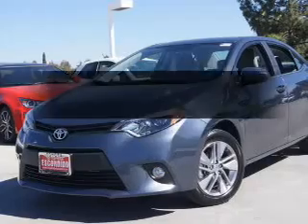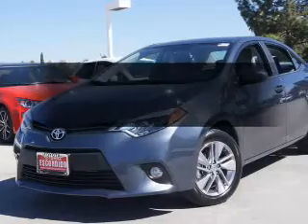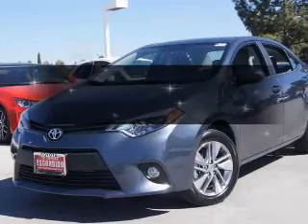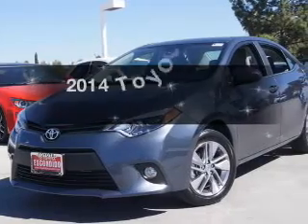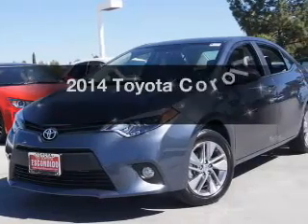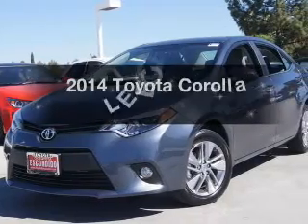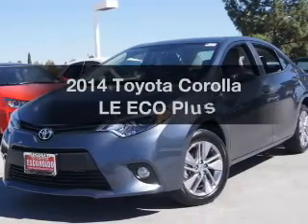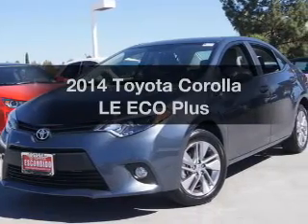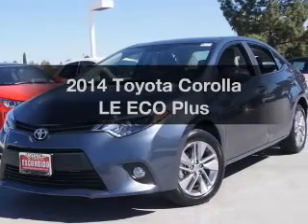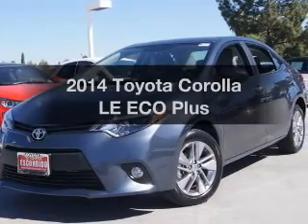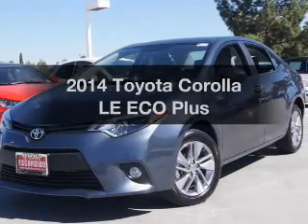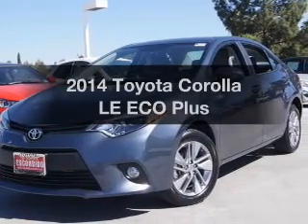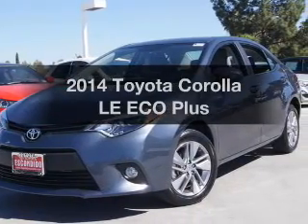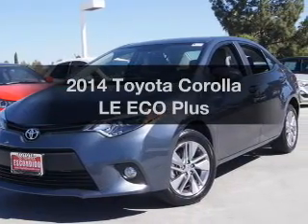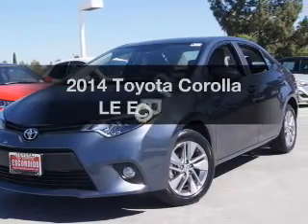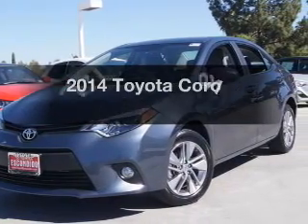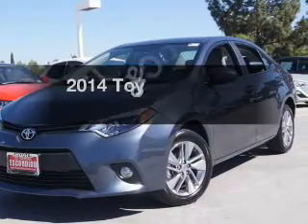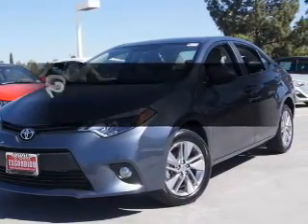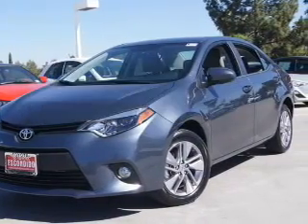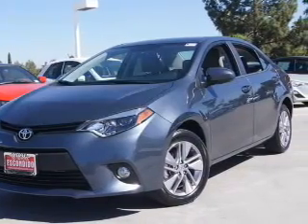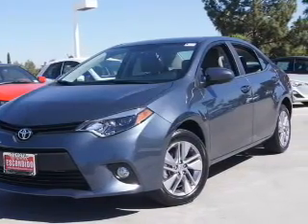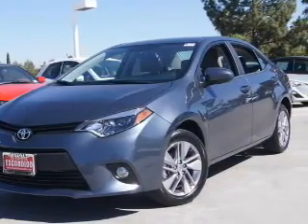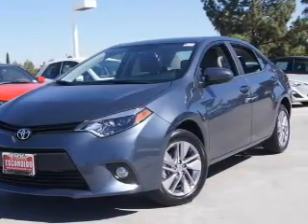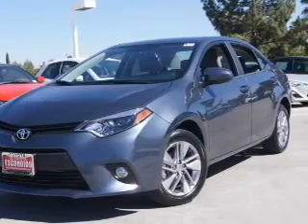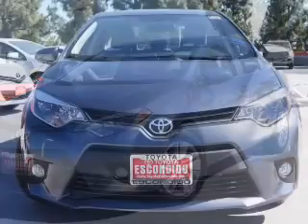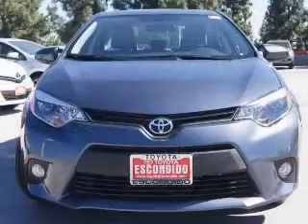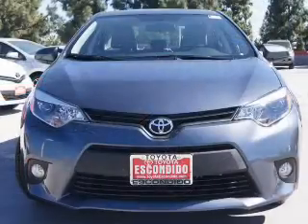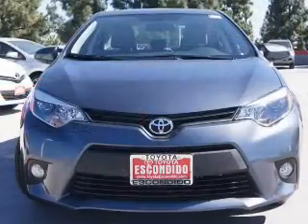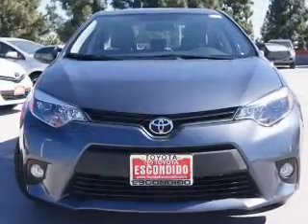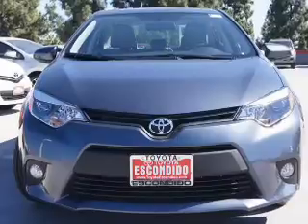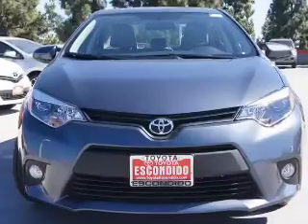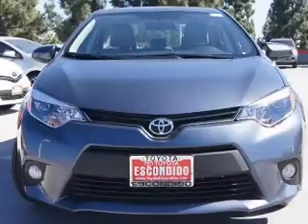Imagine yourself in this 2014 Toyota Corolla. This is the set of wheels you've been looking for.